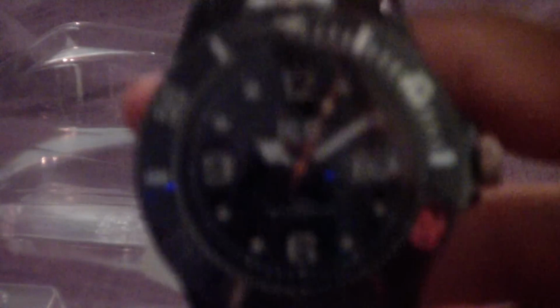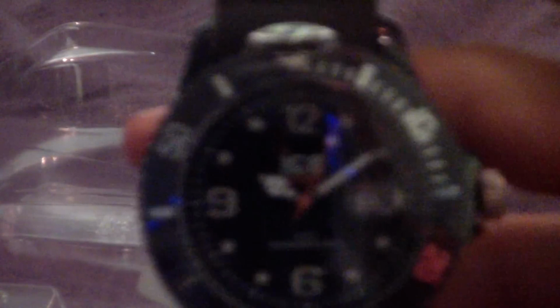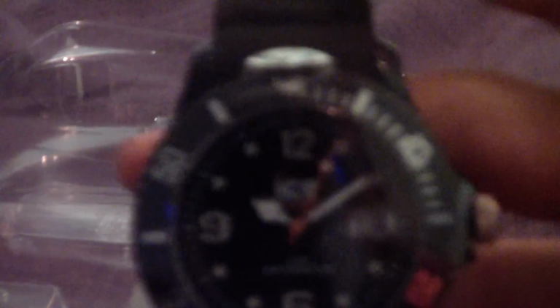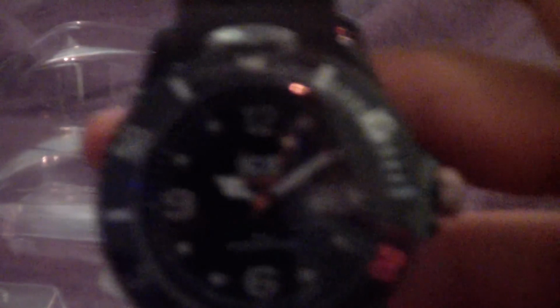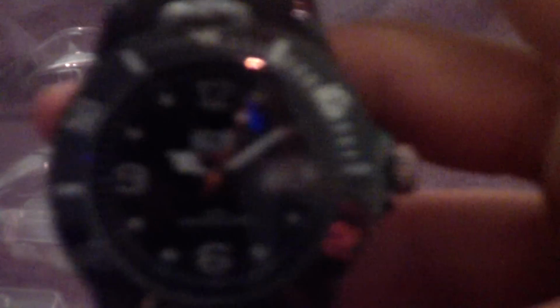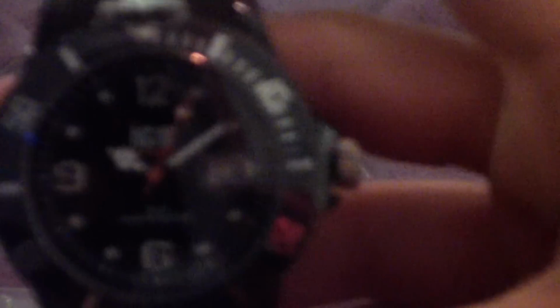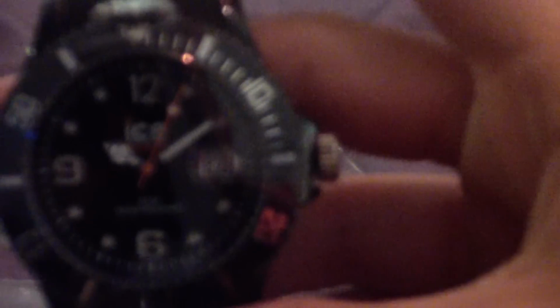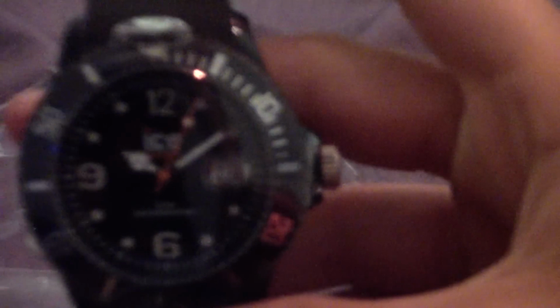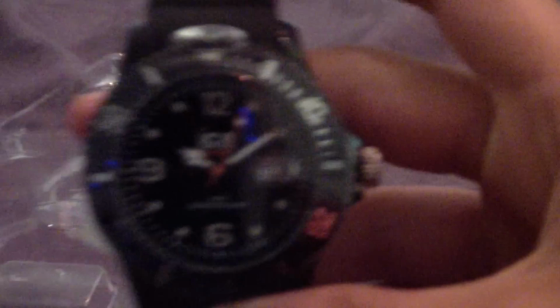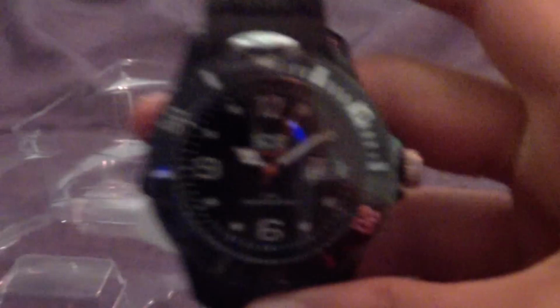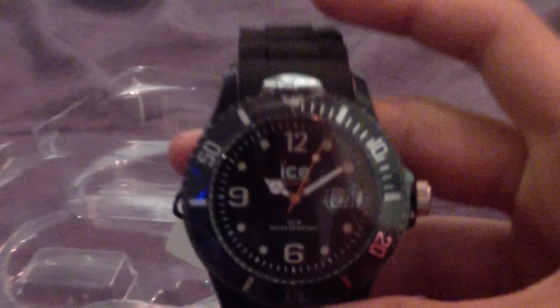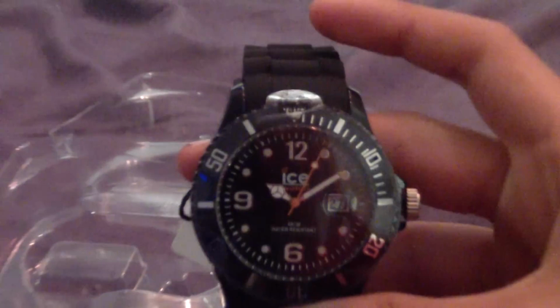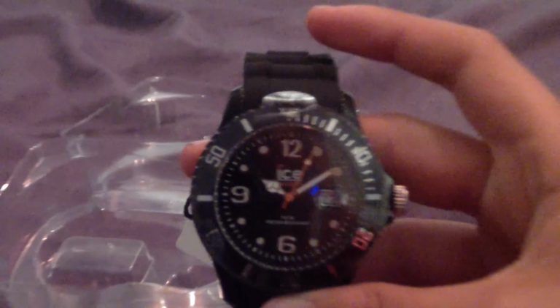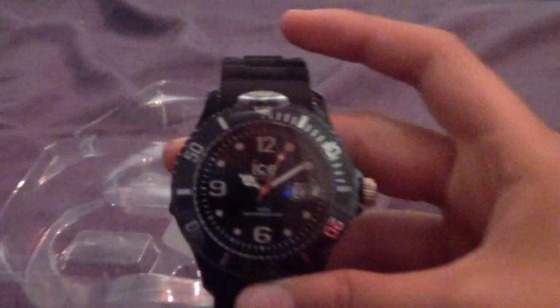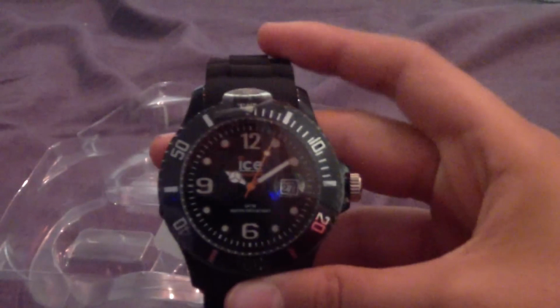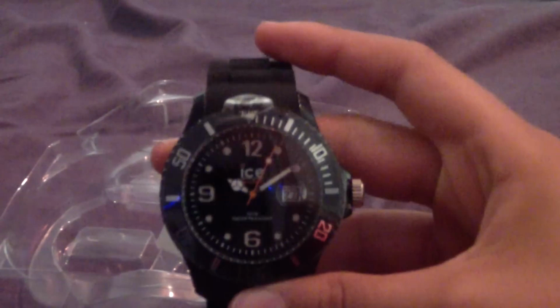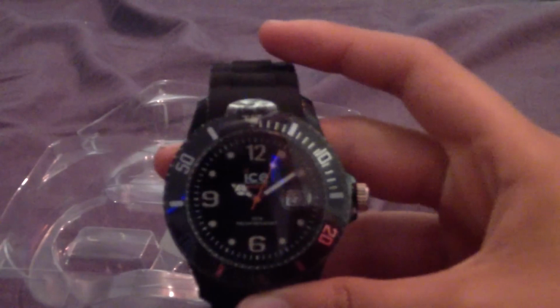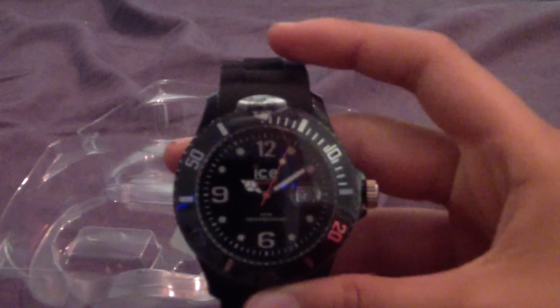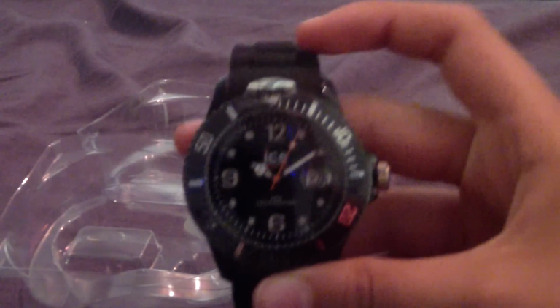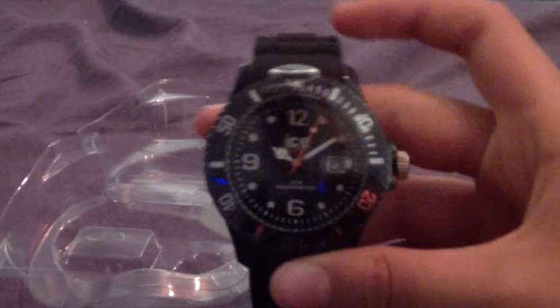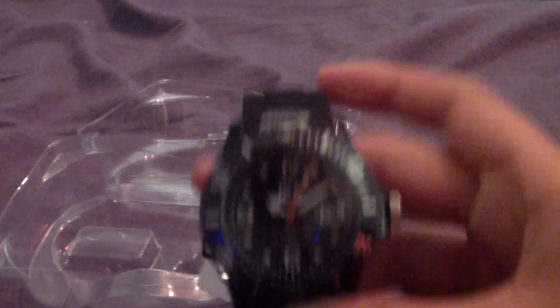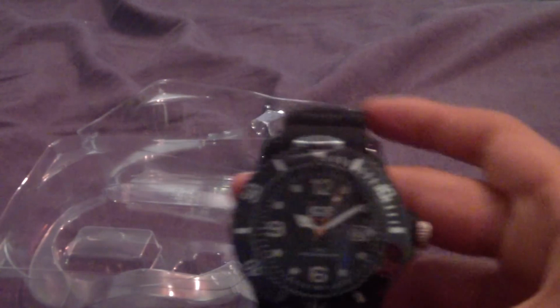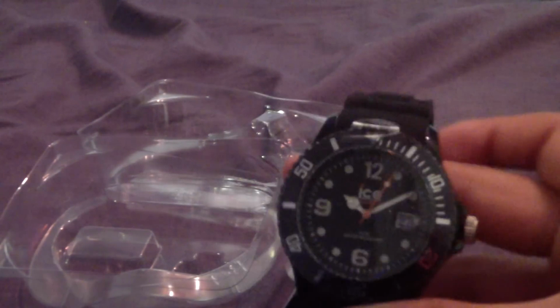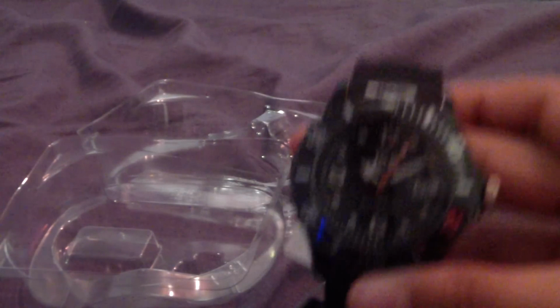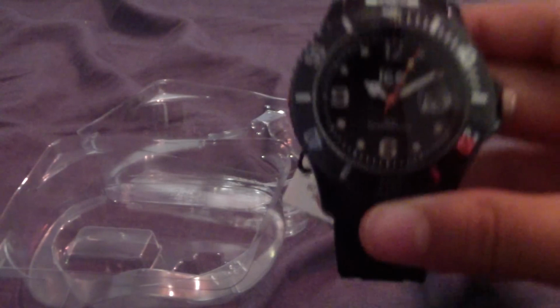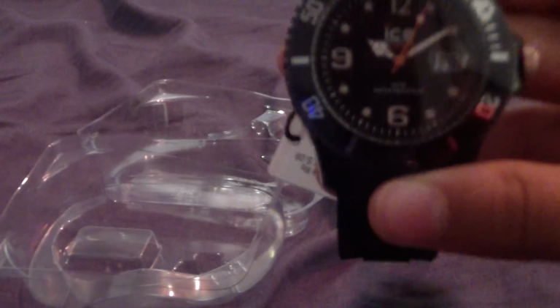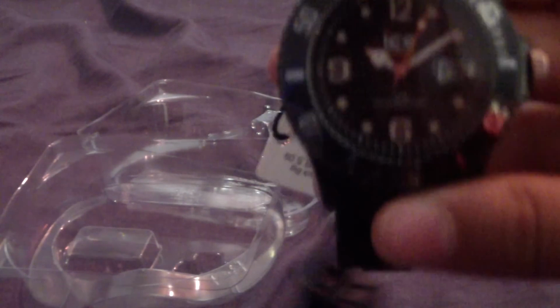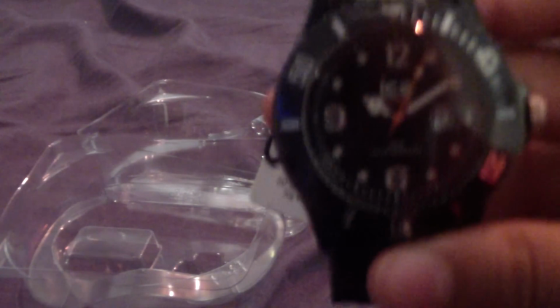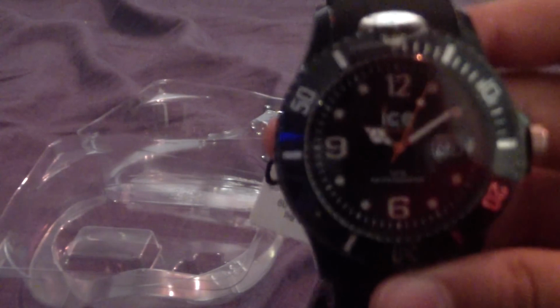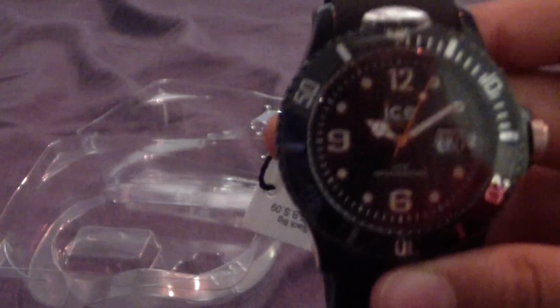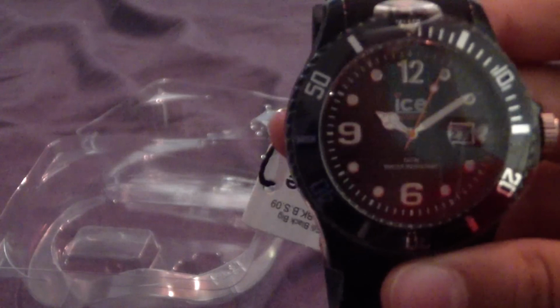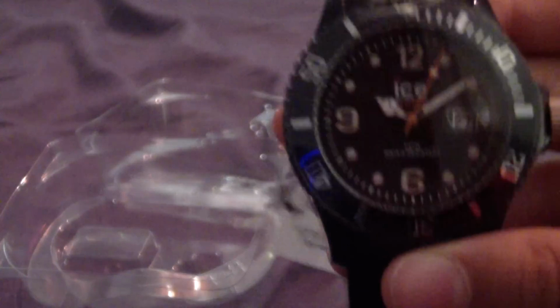I'll just zoom out just to make it clearer for you guys. Here we go — so it looks really, really nice.